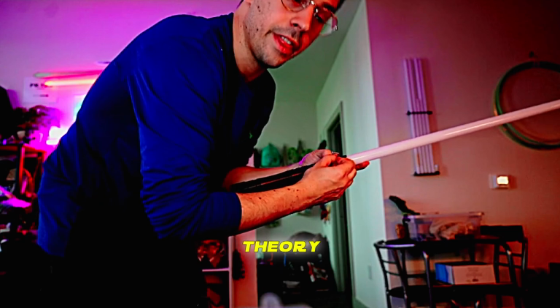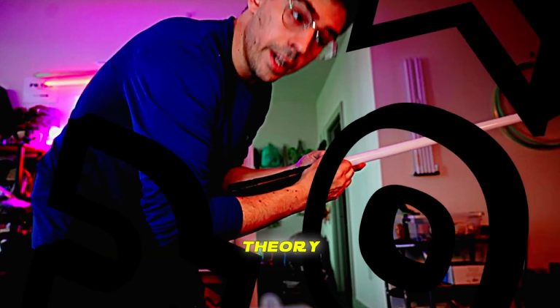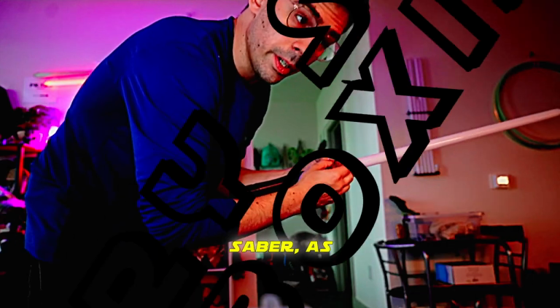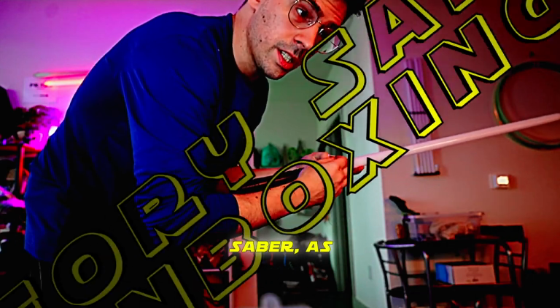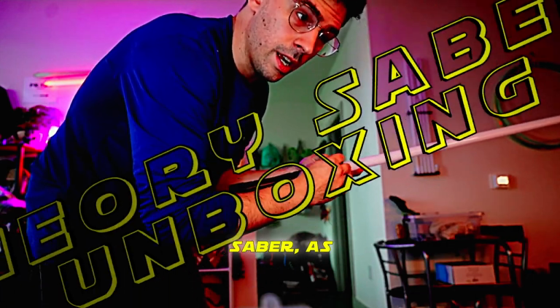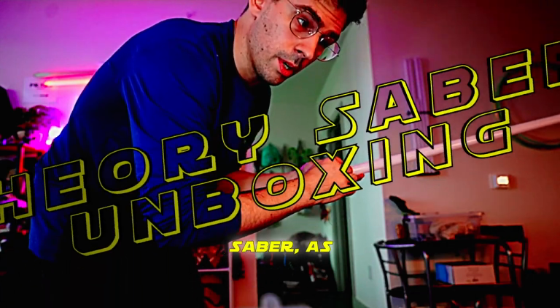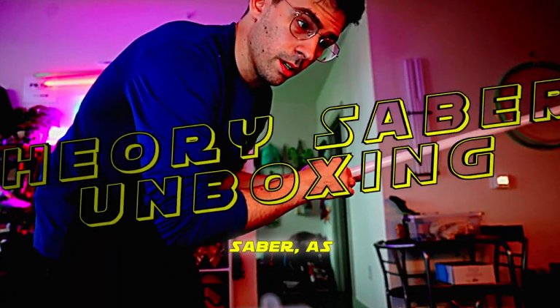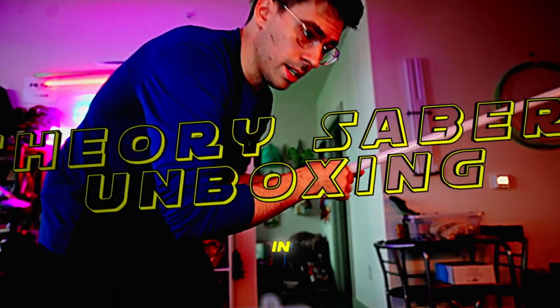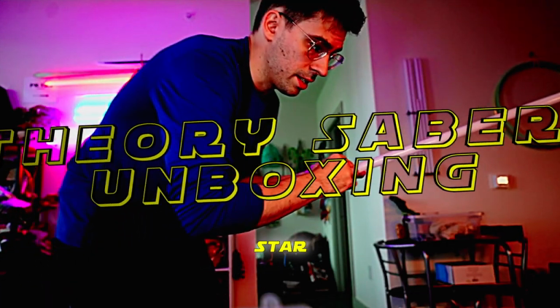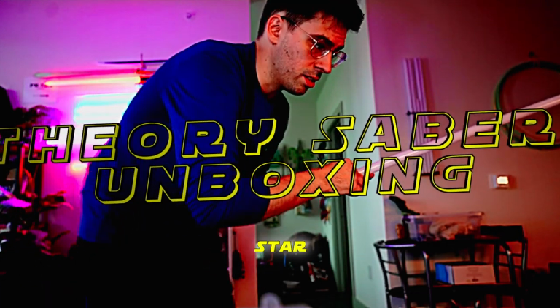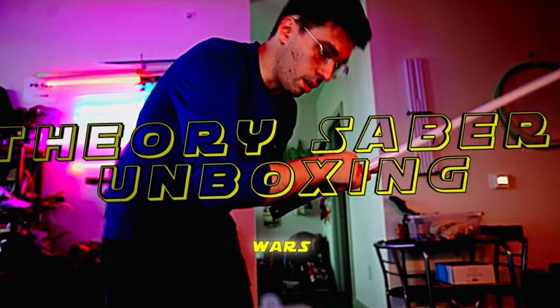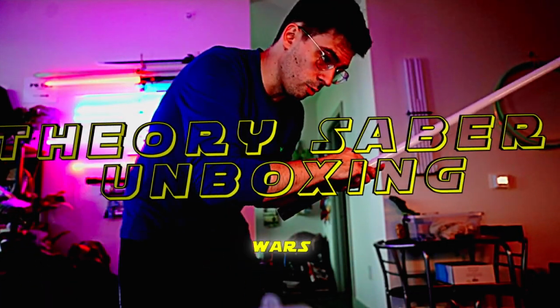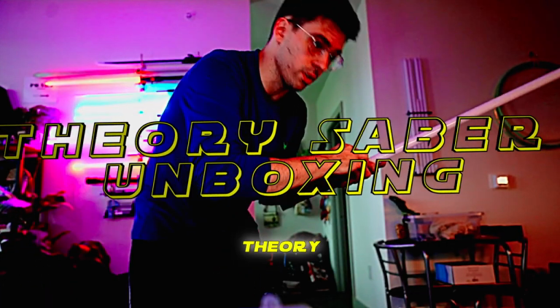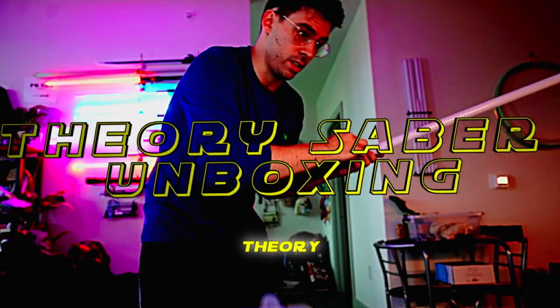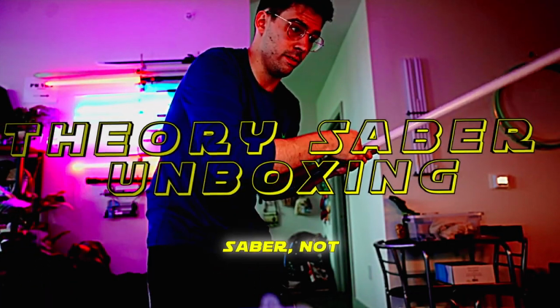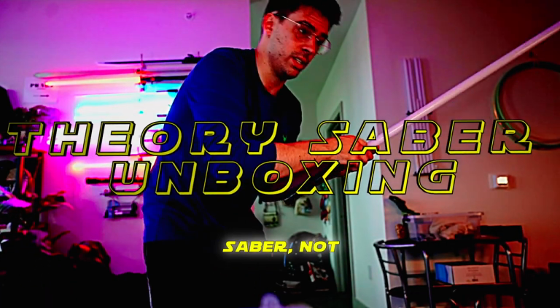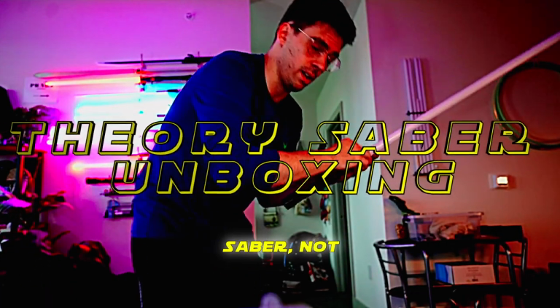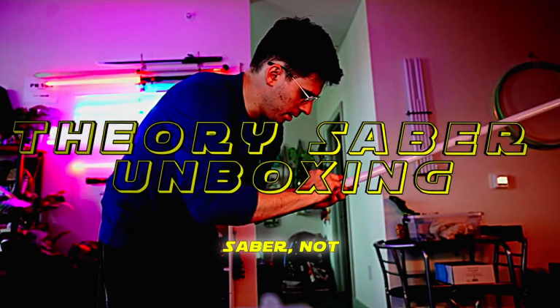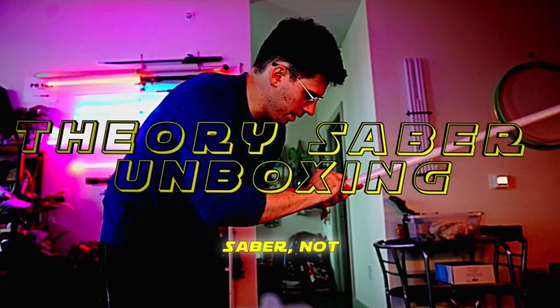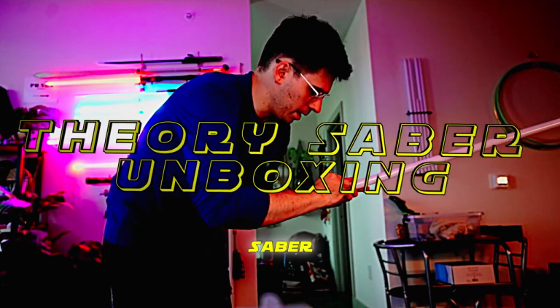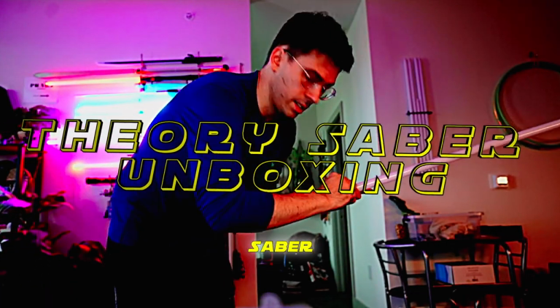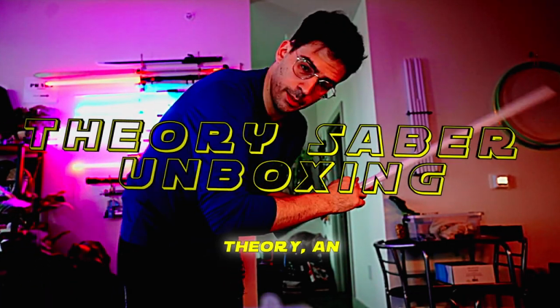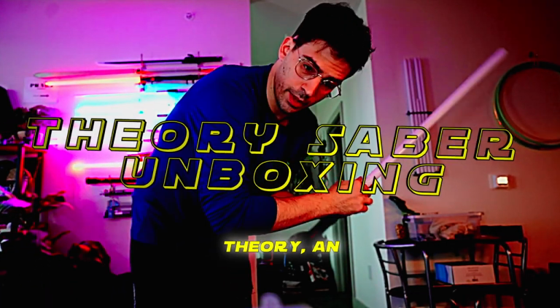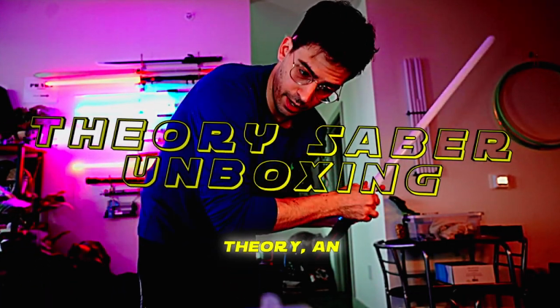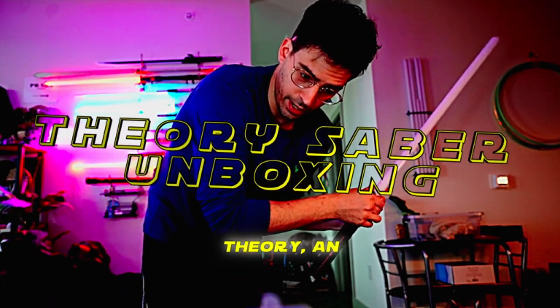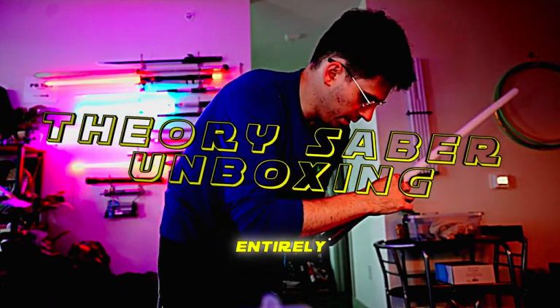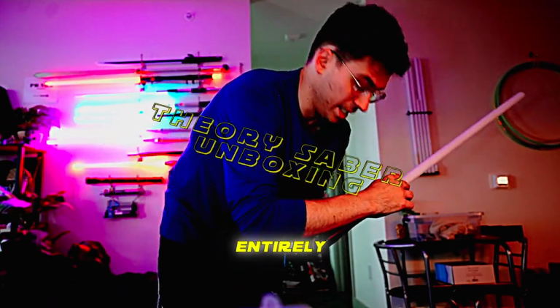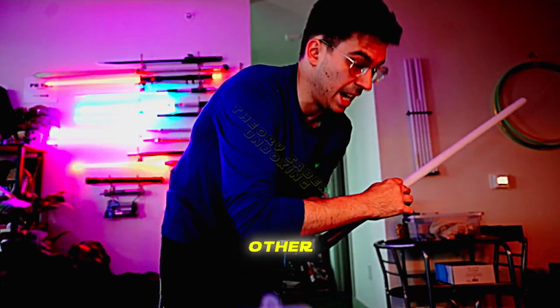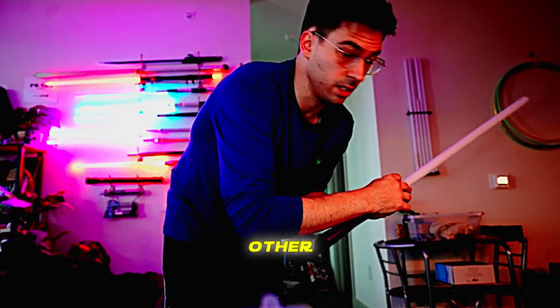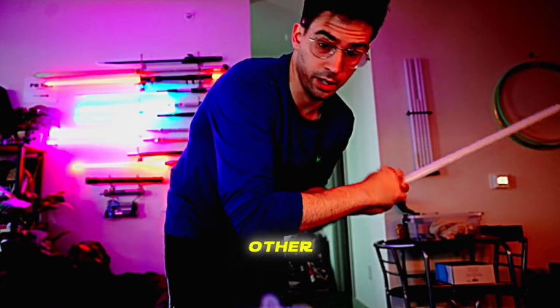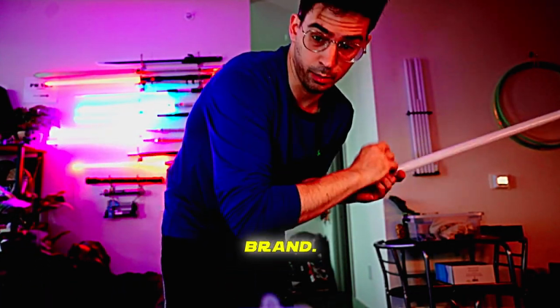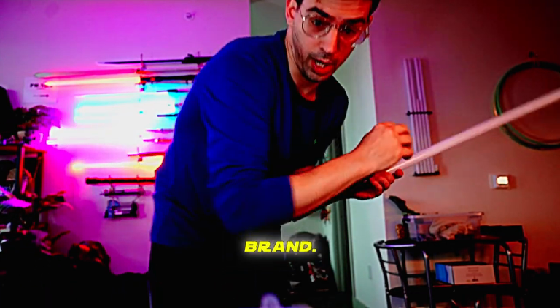Theory Saber — as in Star Wars Theory Saber, not Saber Theory, which is an entirely other brand.